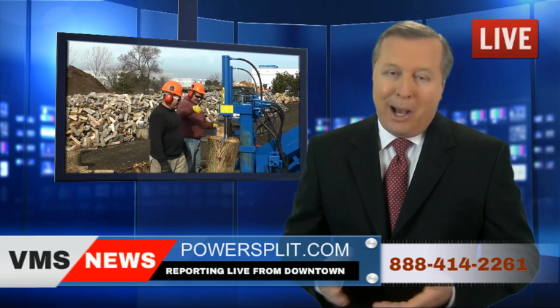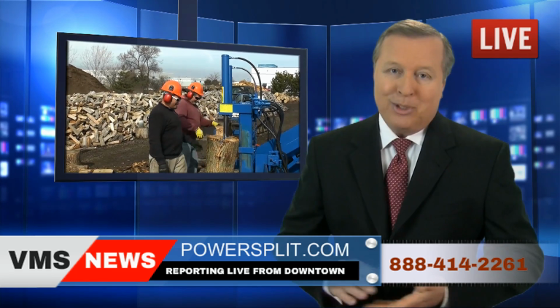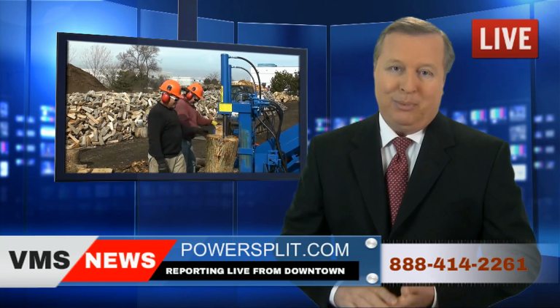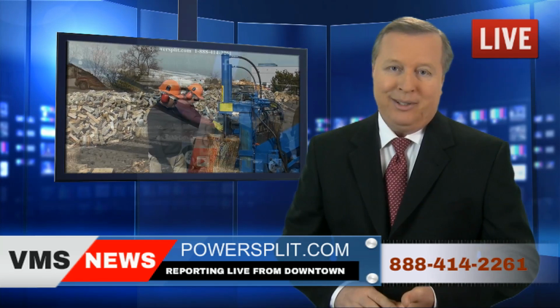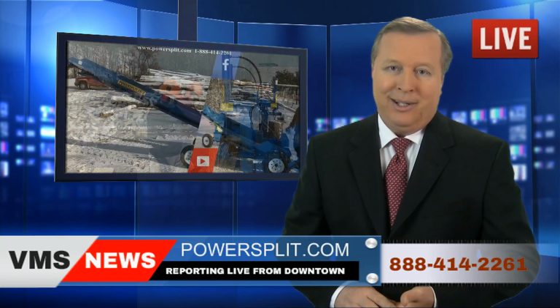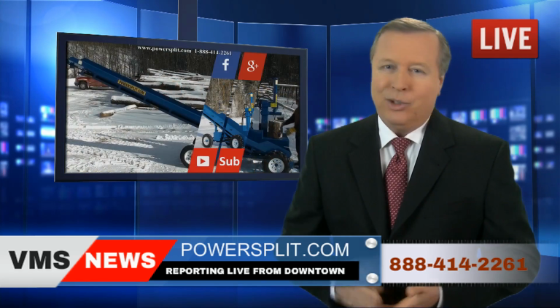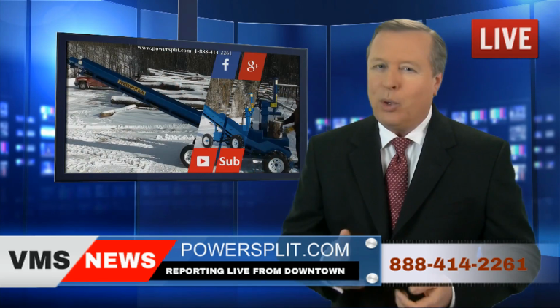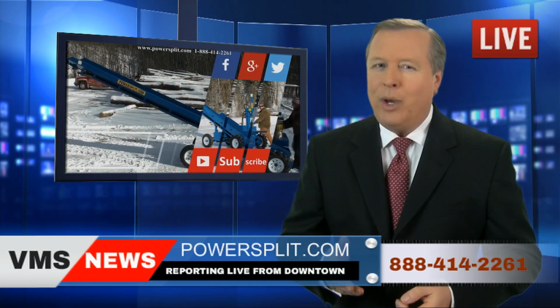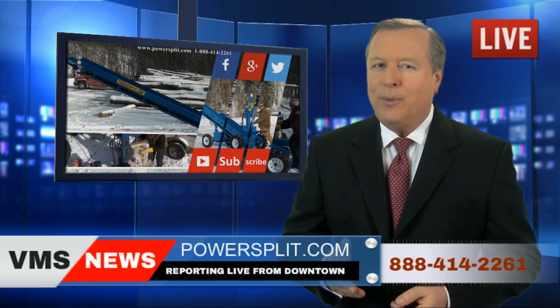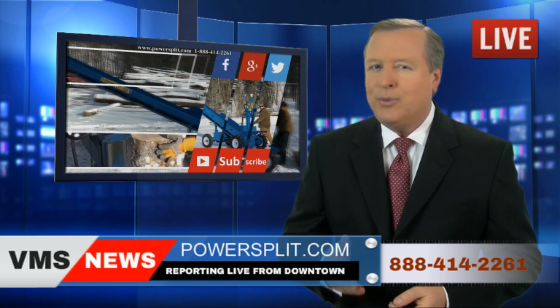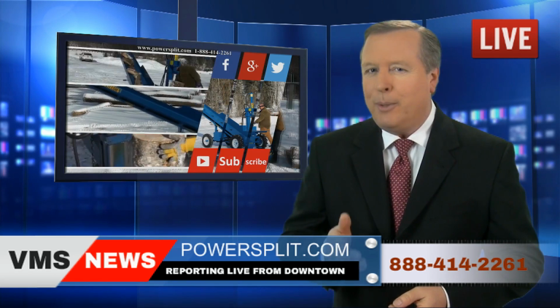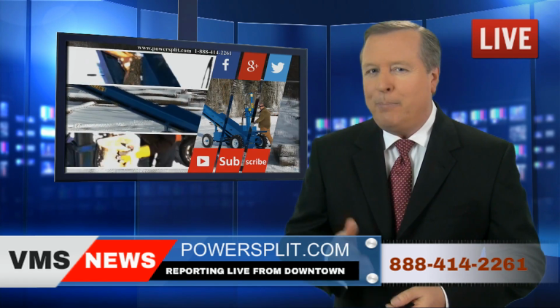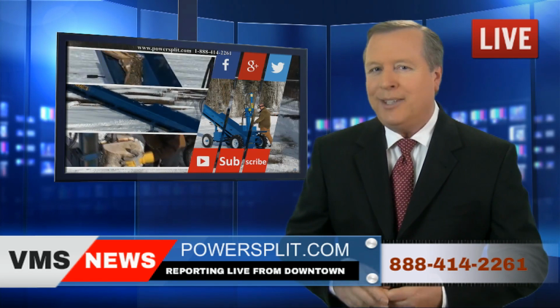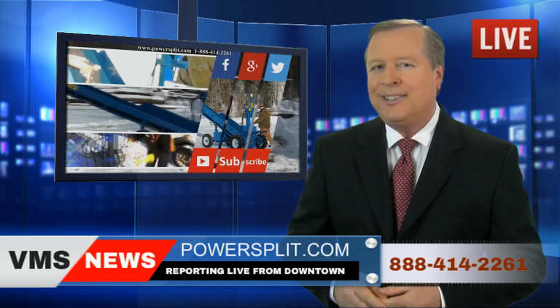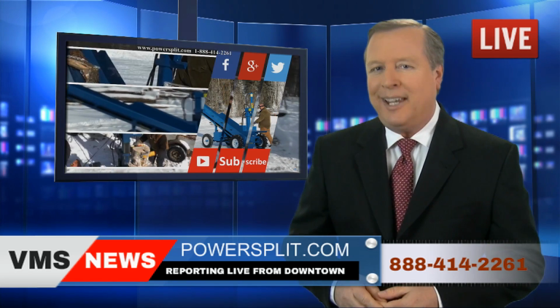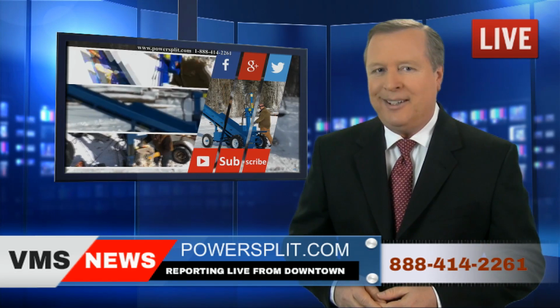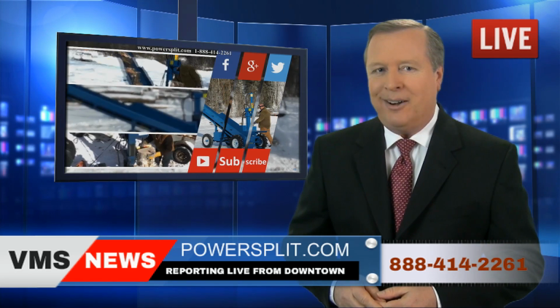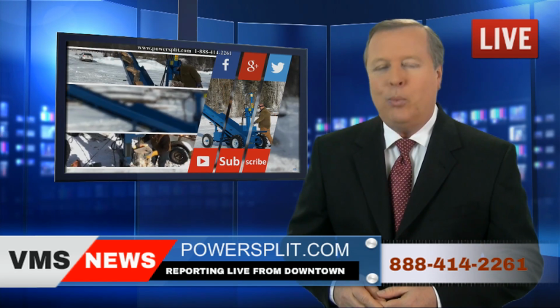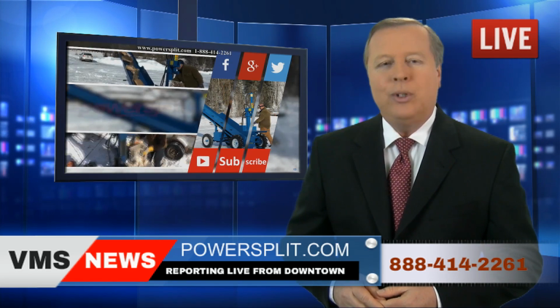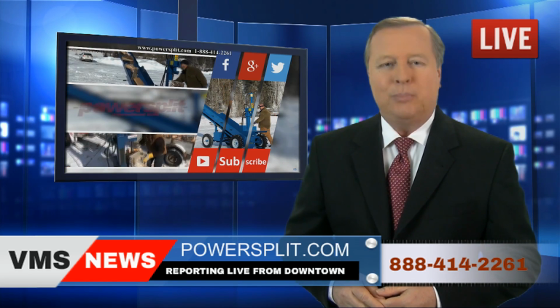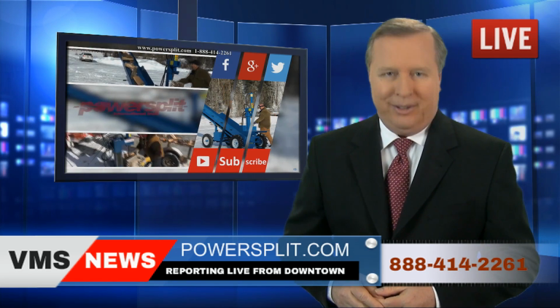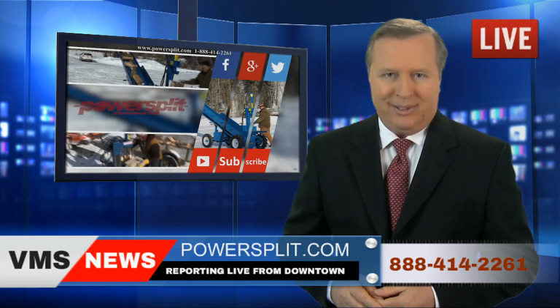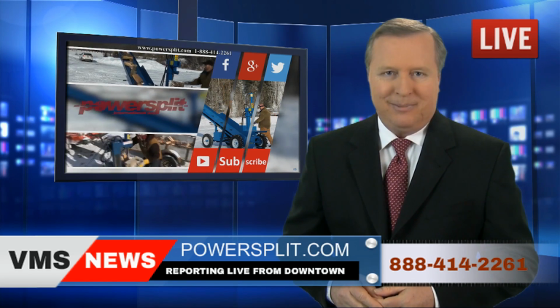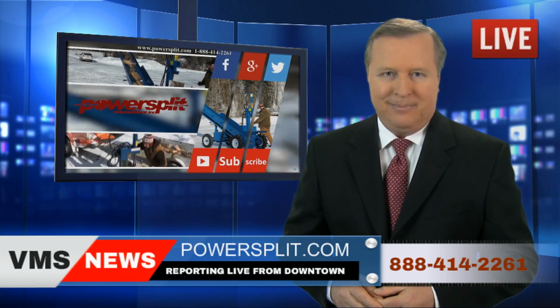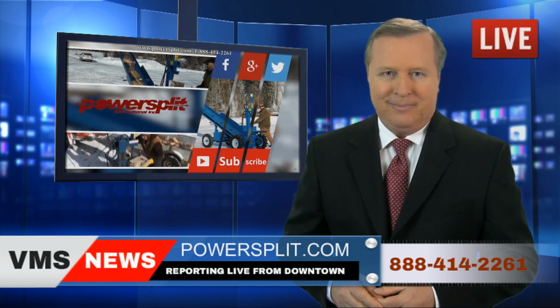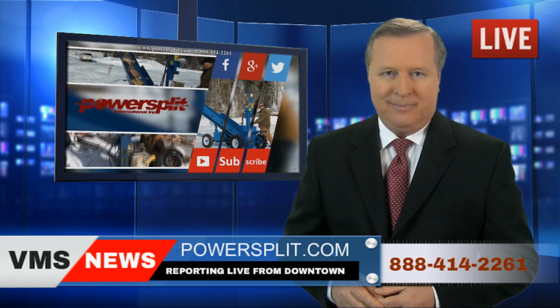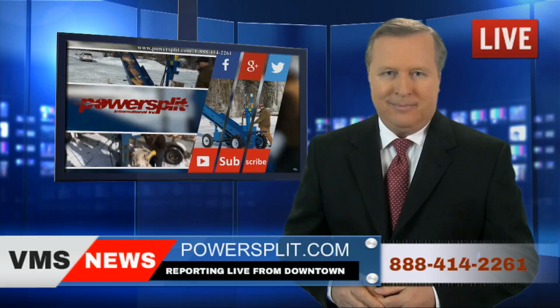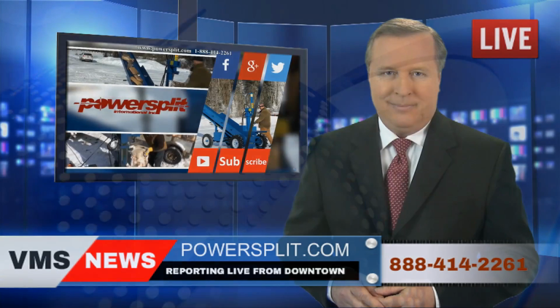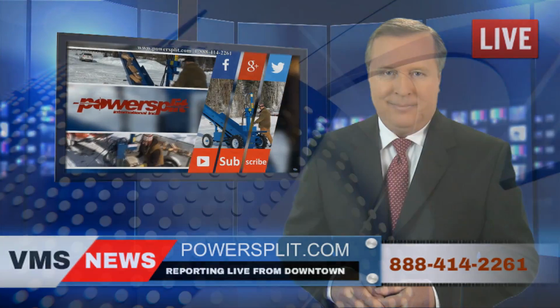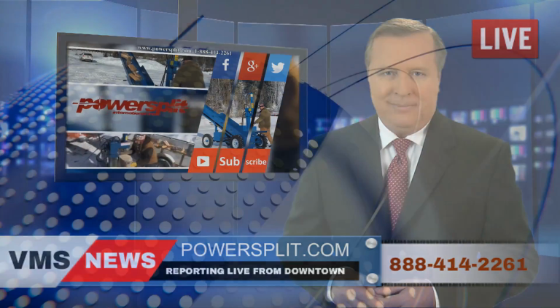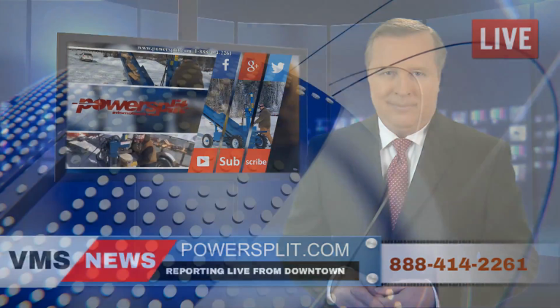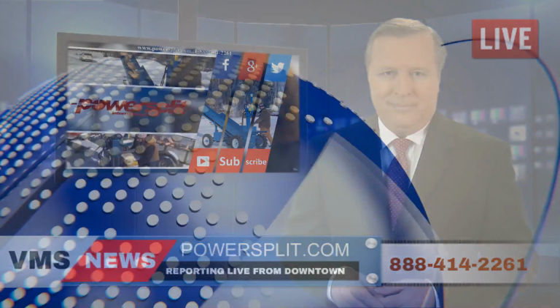Powersplit — your reference for the best state-of-the-art wood splitters.